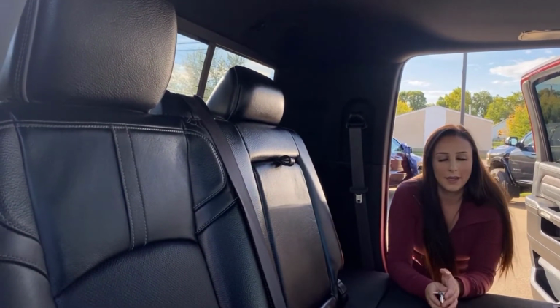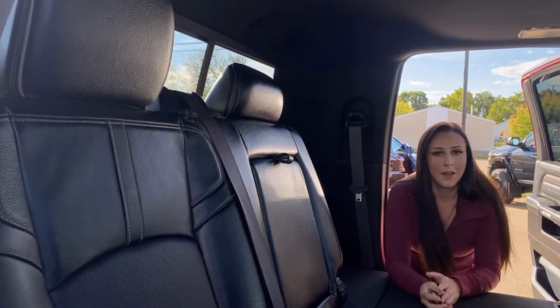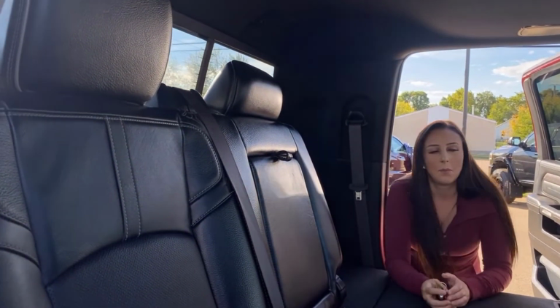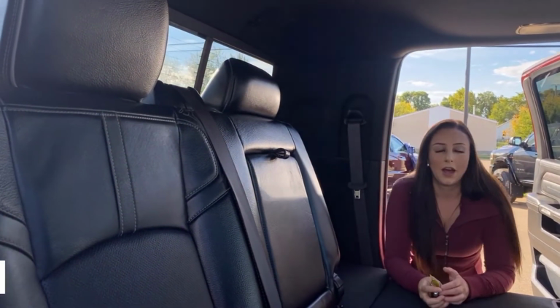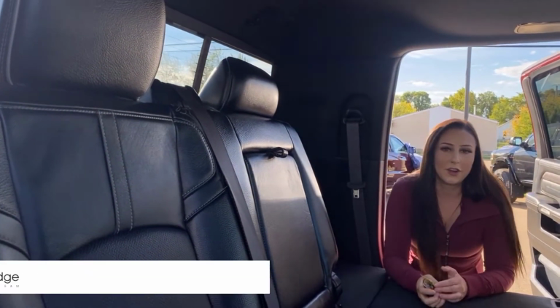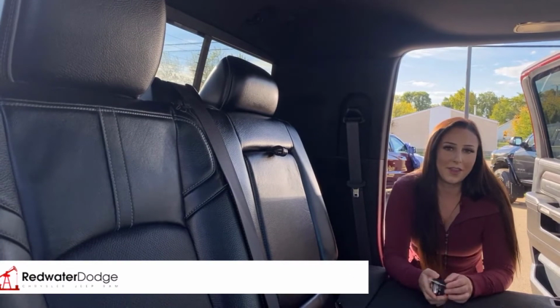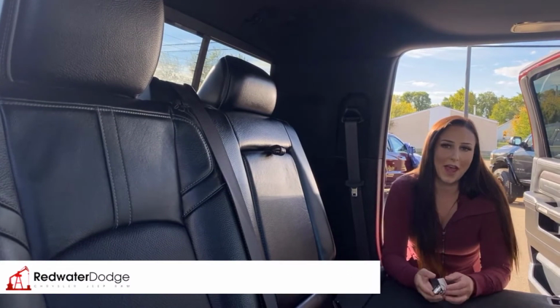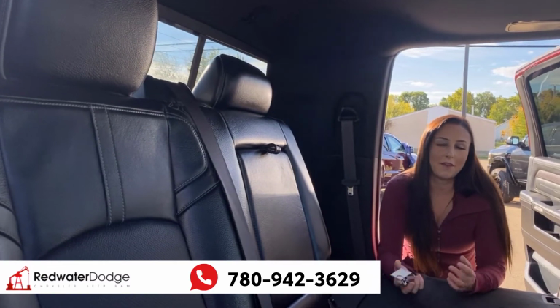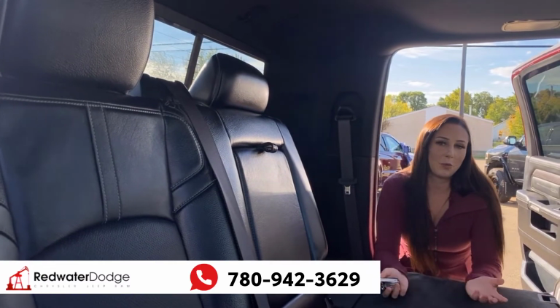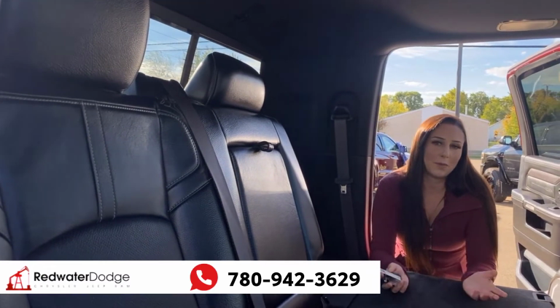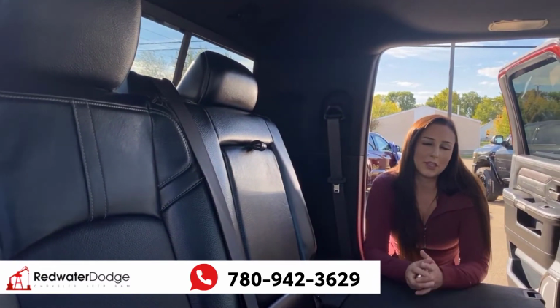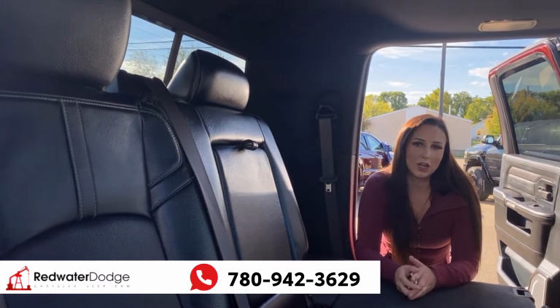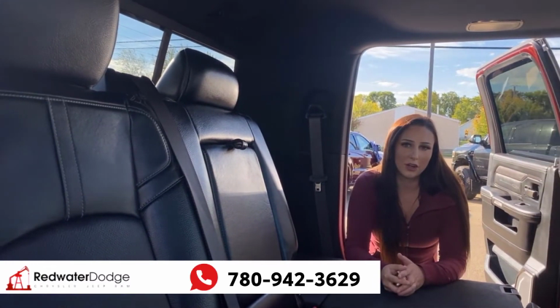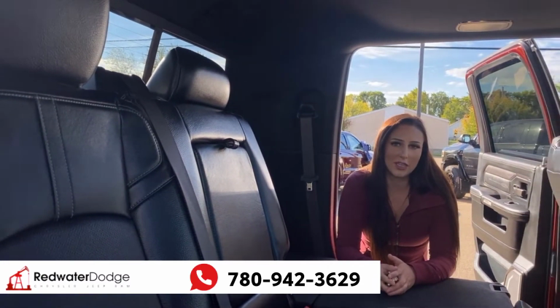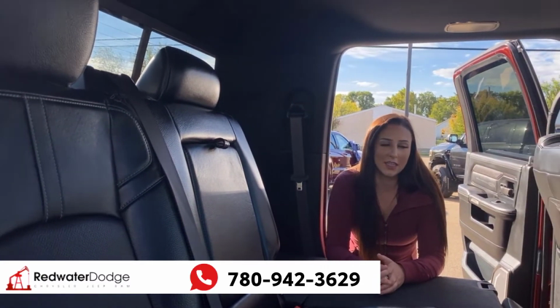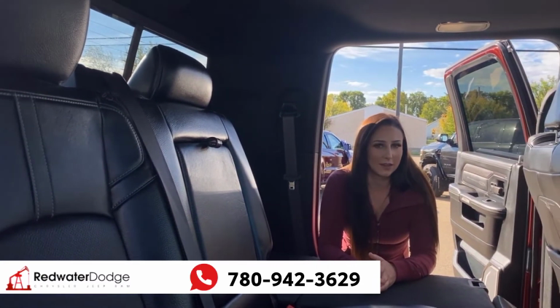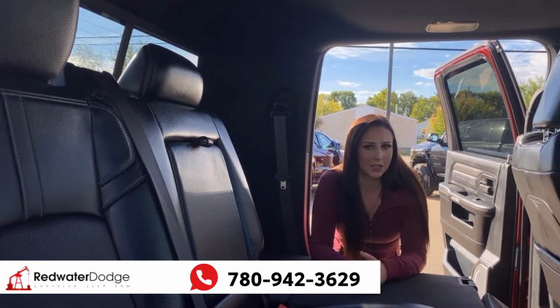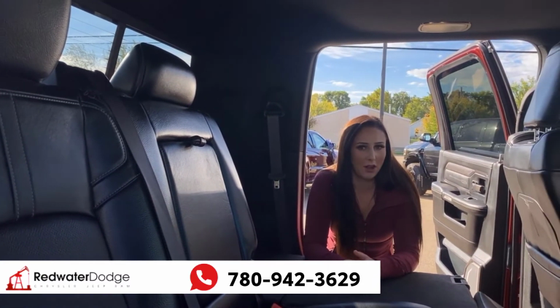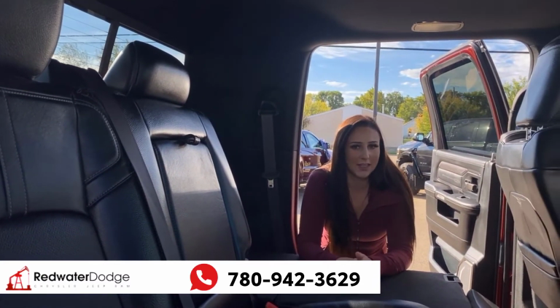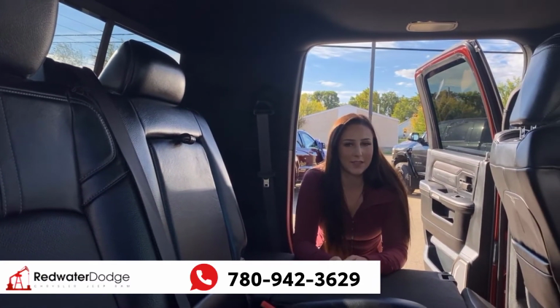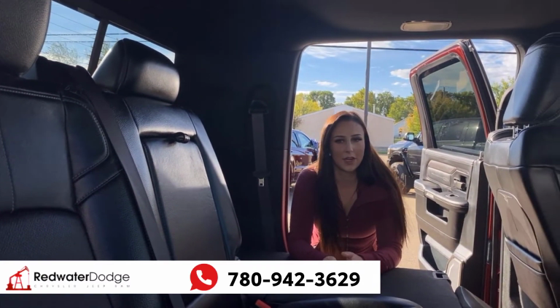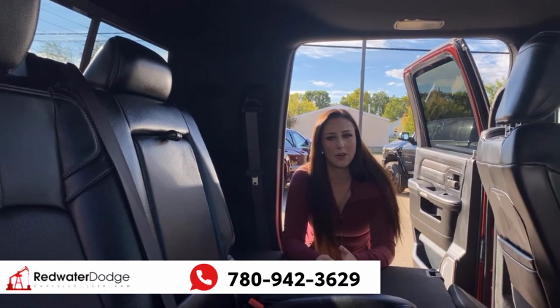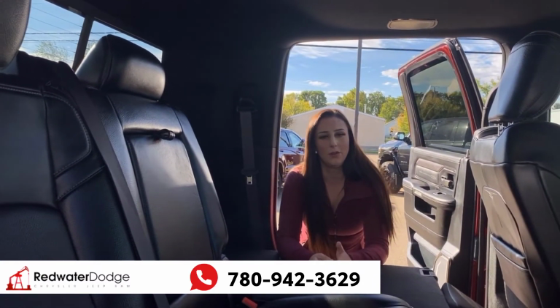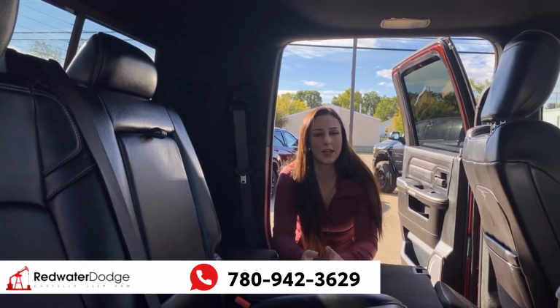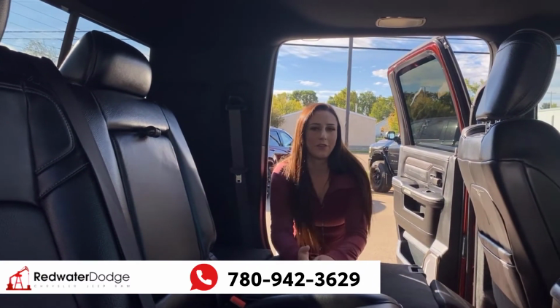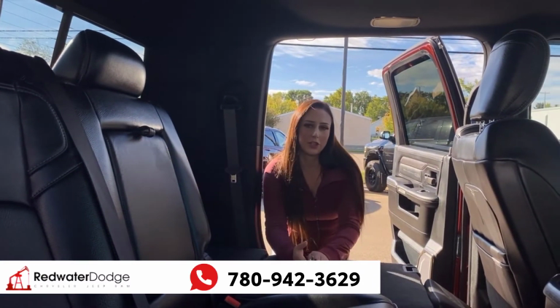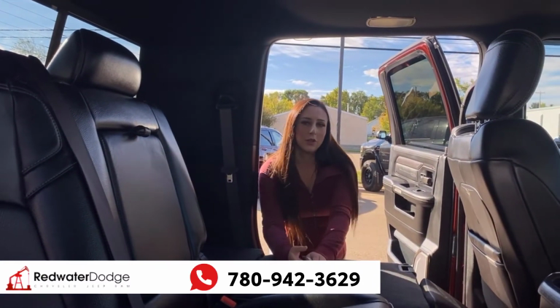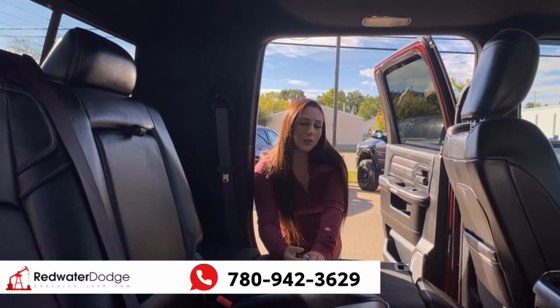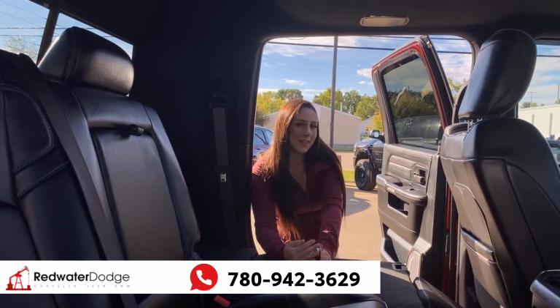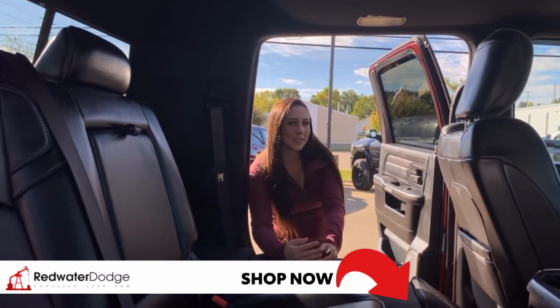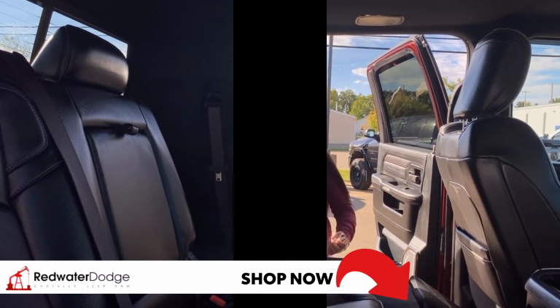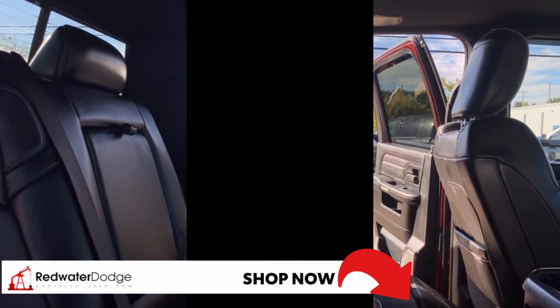If you want to make this truck yours, you can give us a call at 780-942-3629.